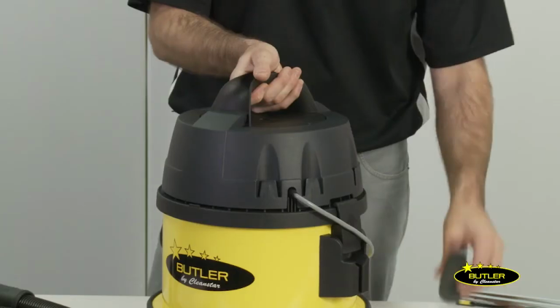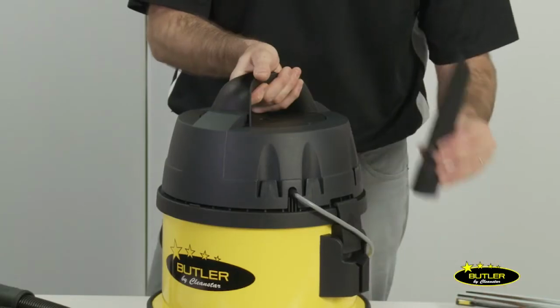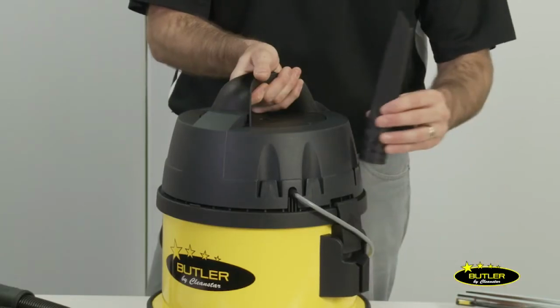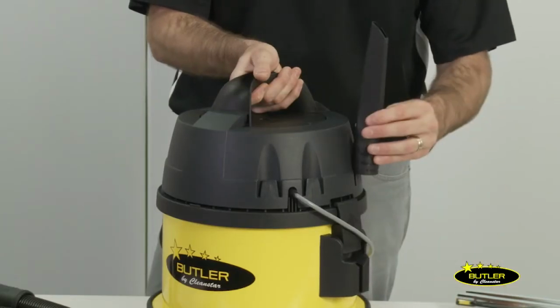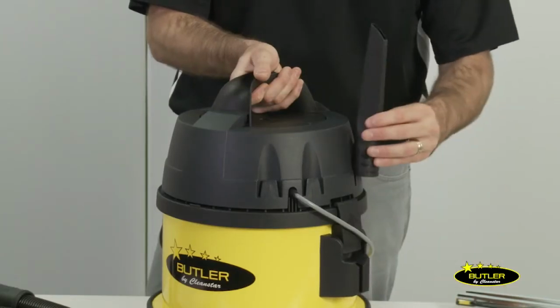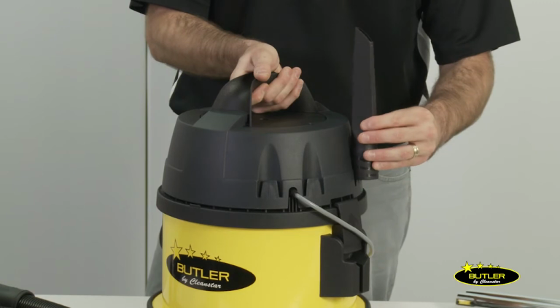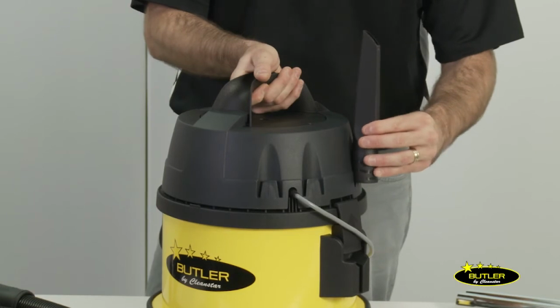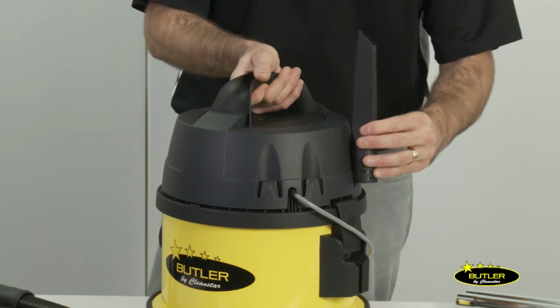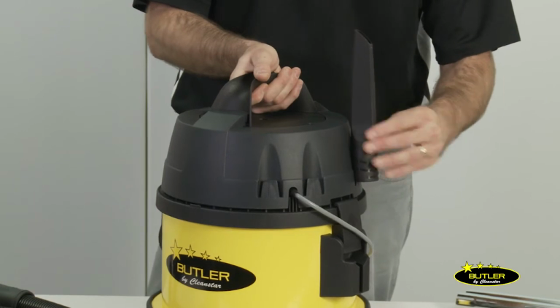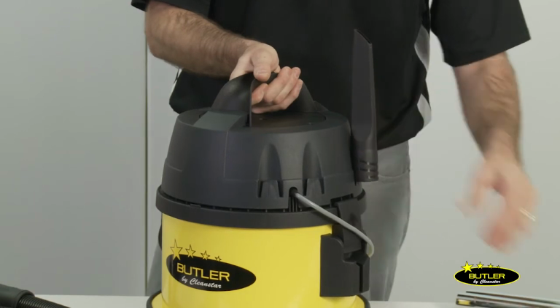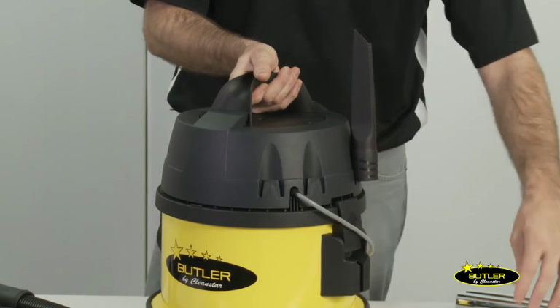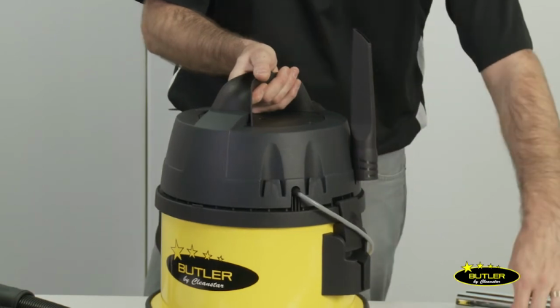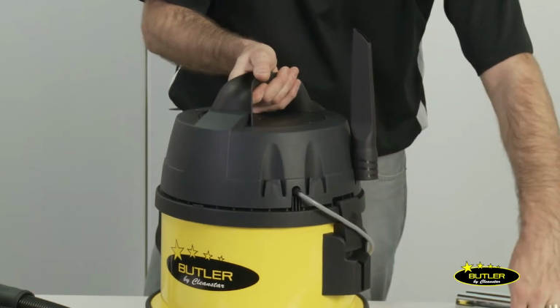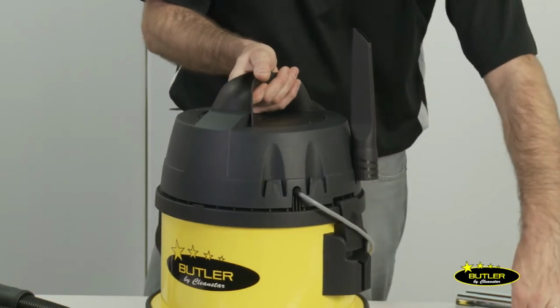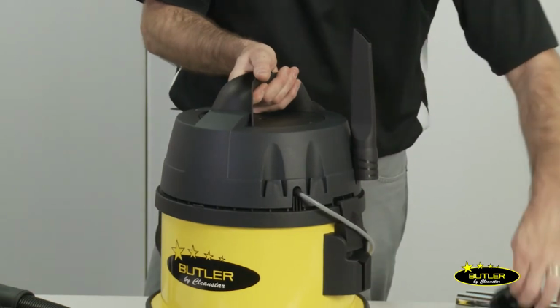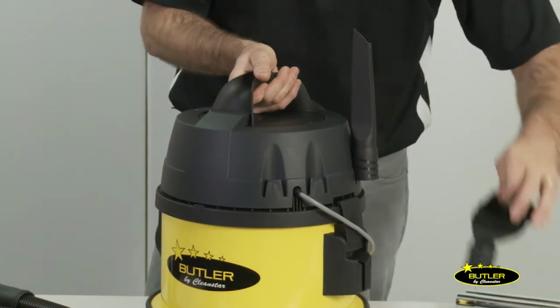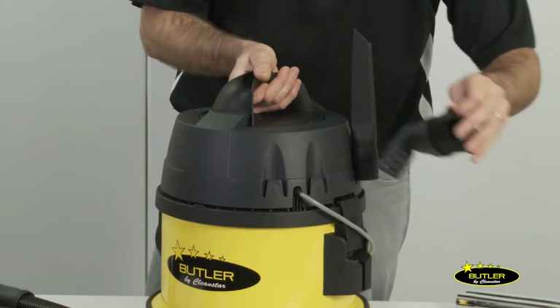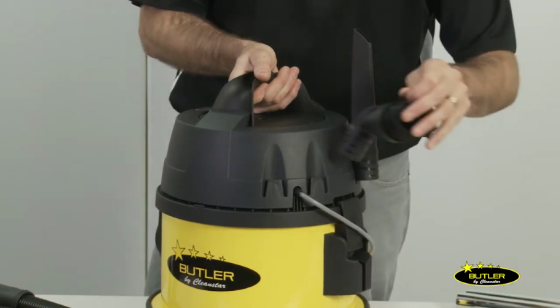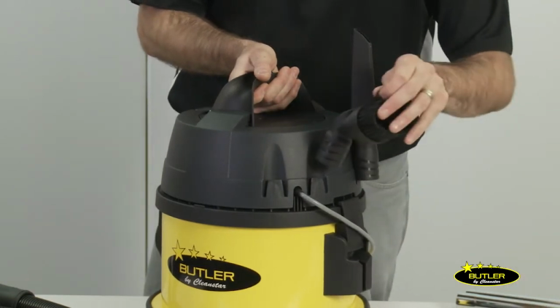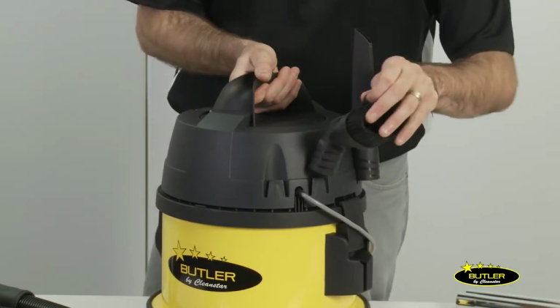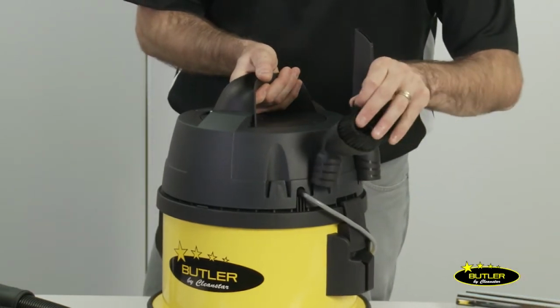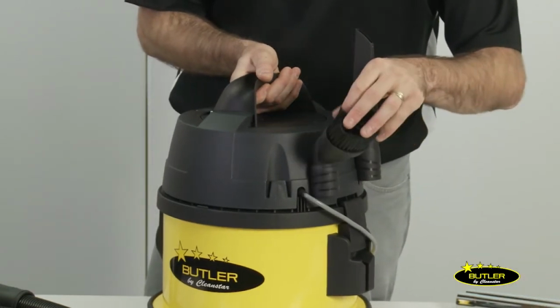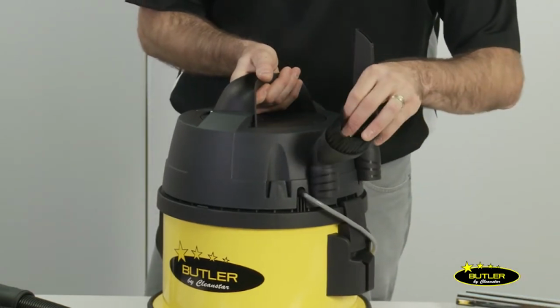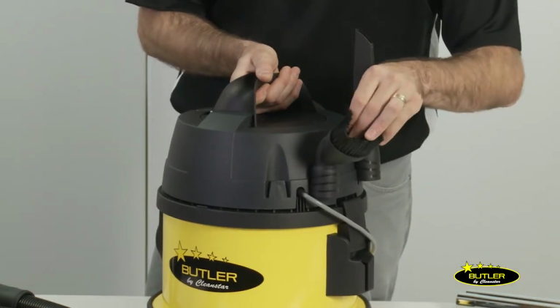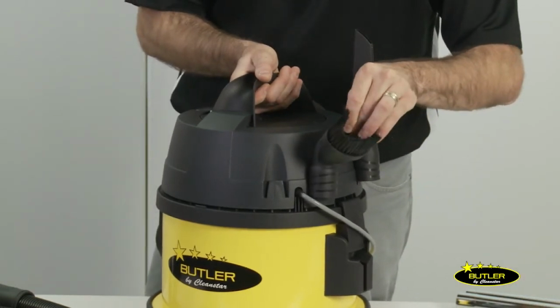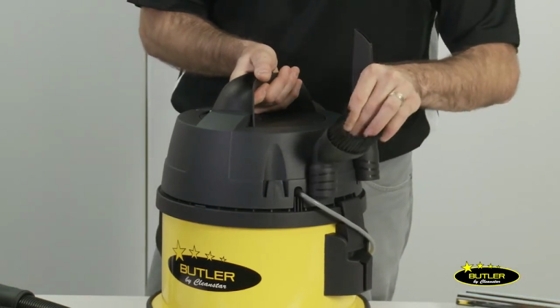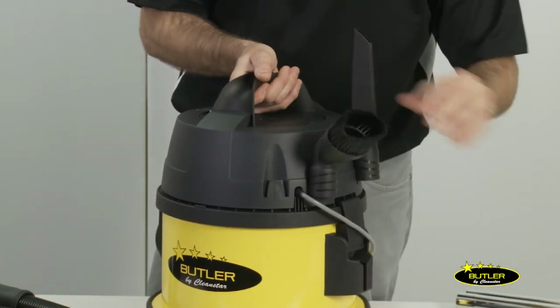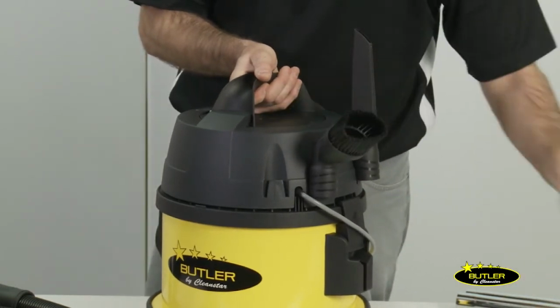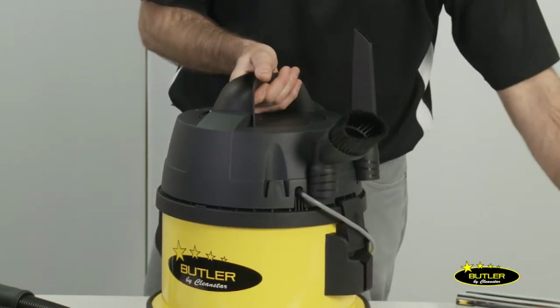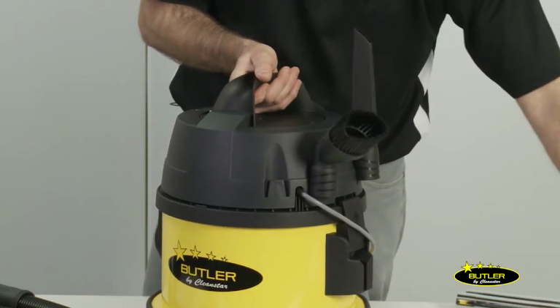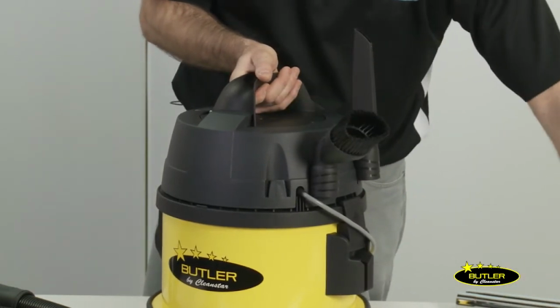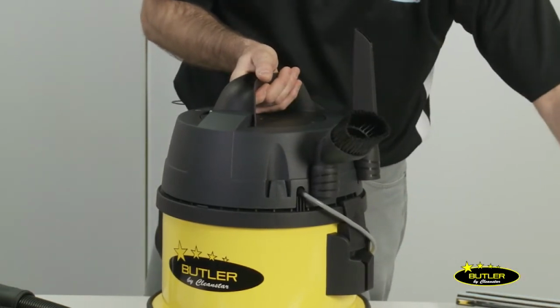What is really convenient is that these tools can be placed on top of the machine for easy storage.